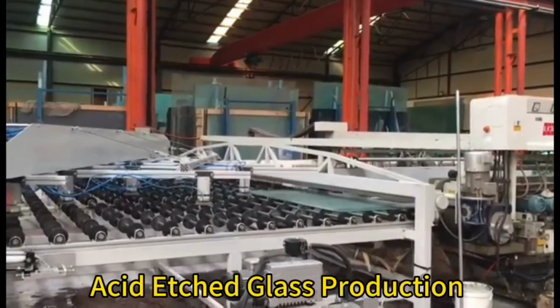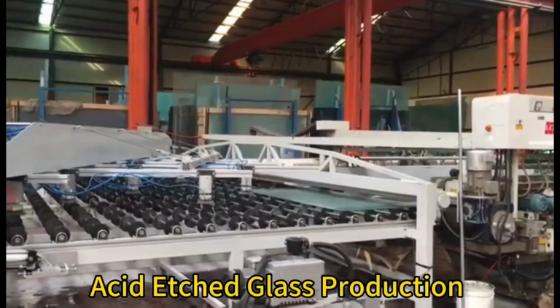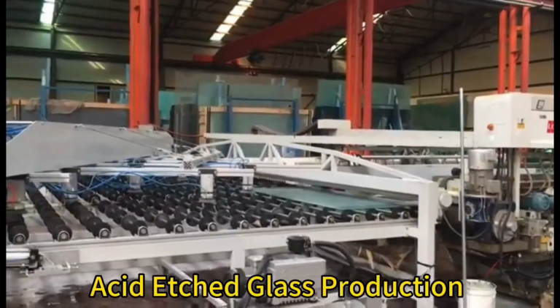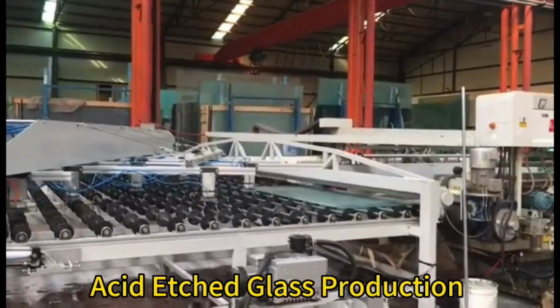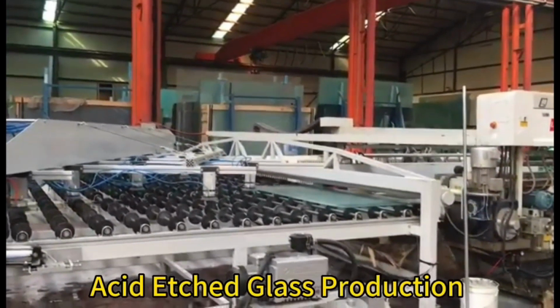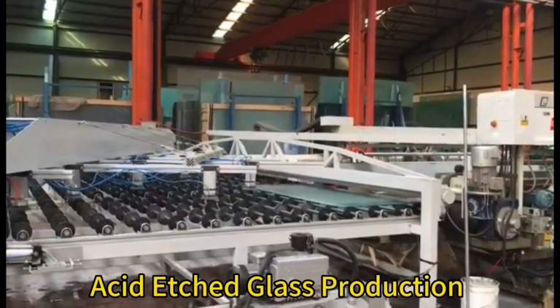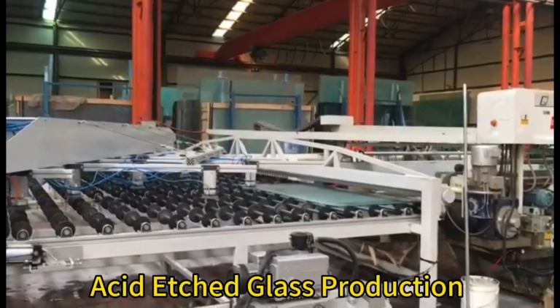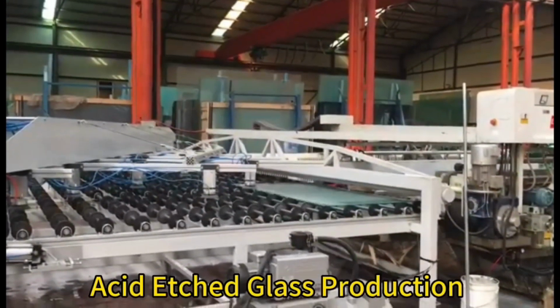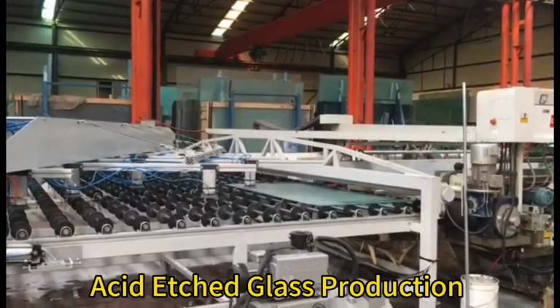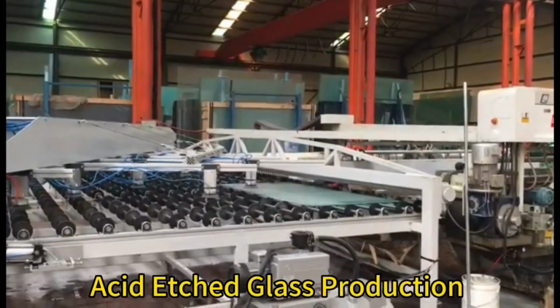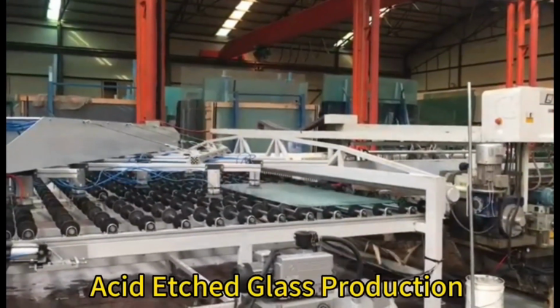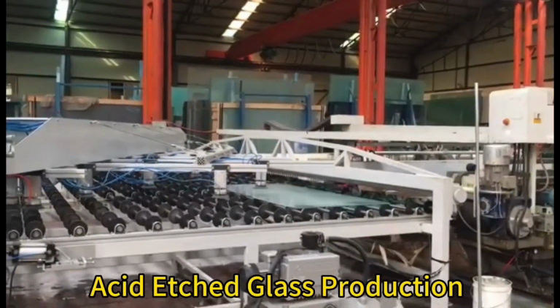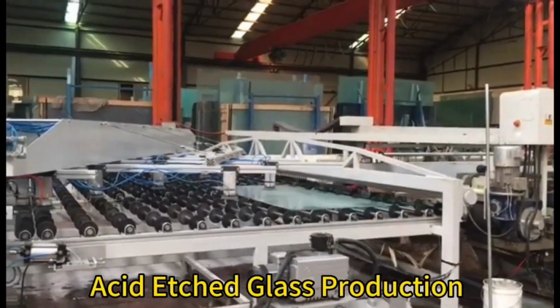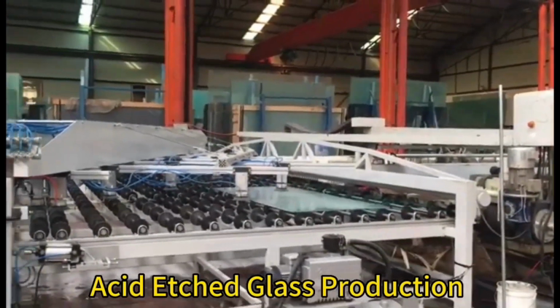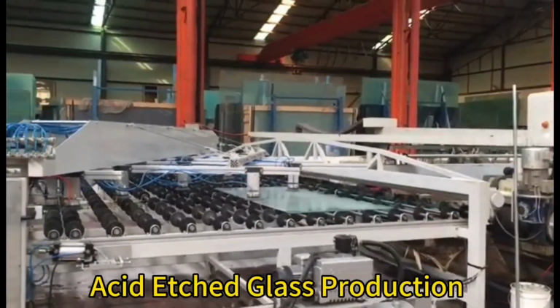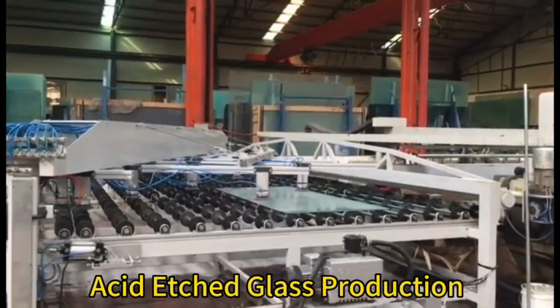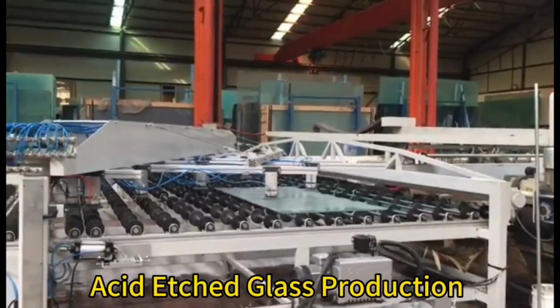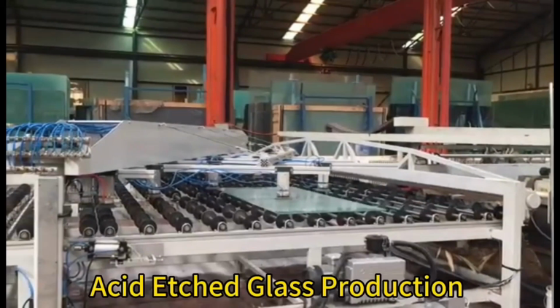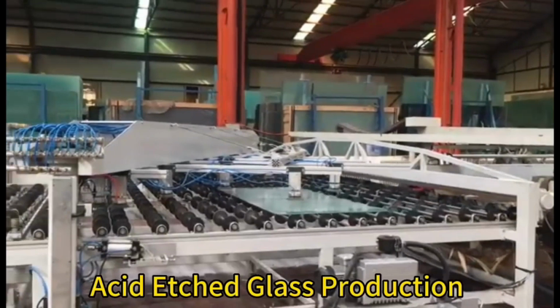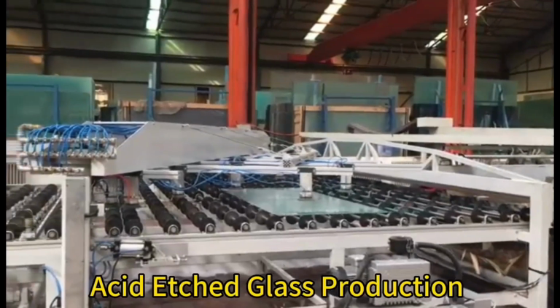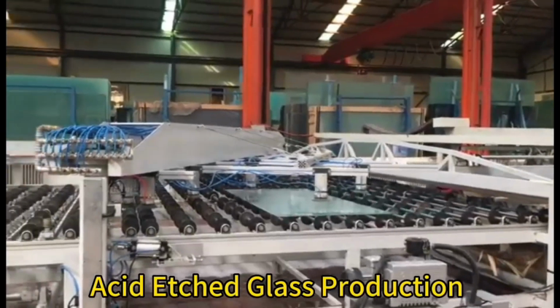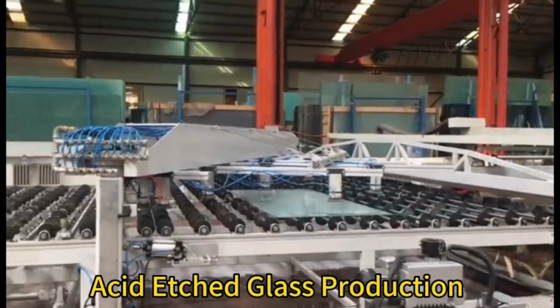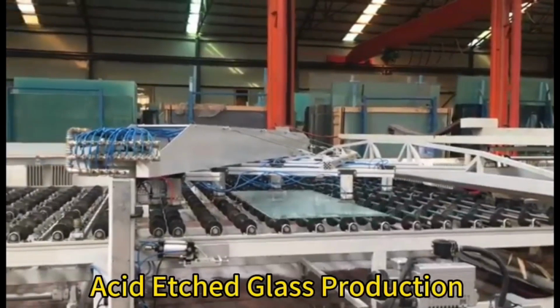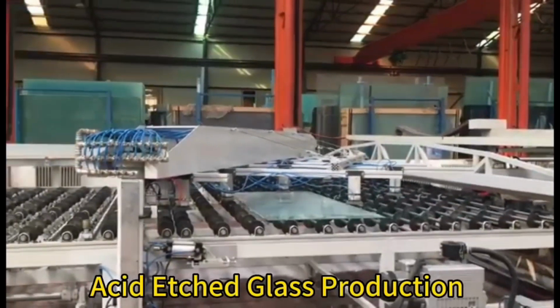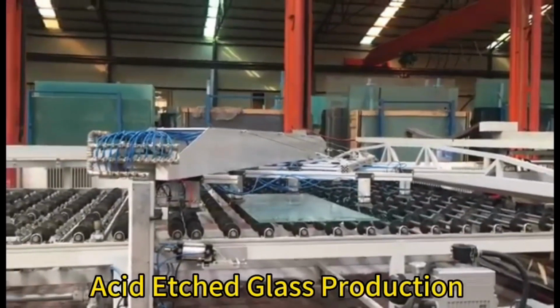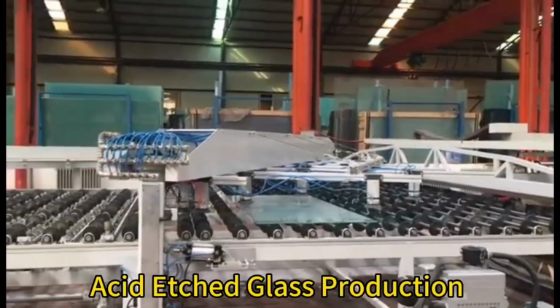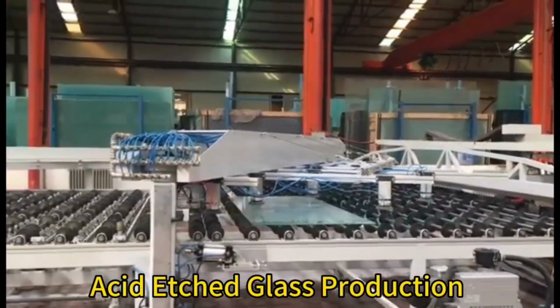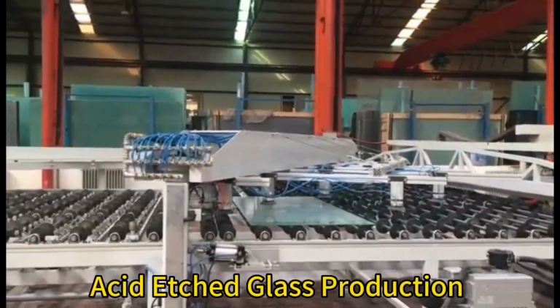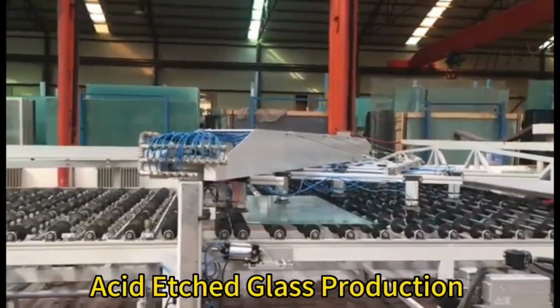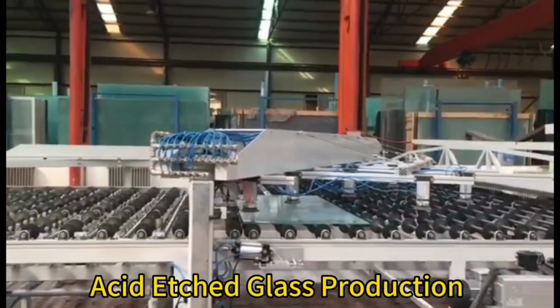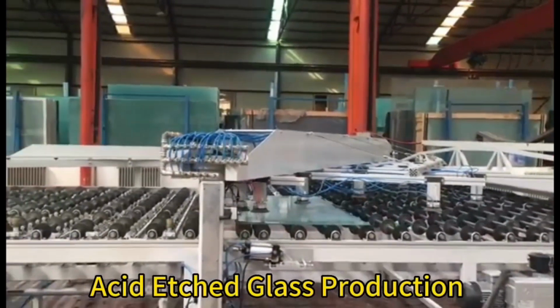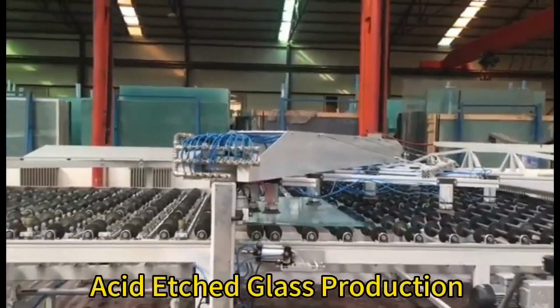Production steps: manuscript, screen, printing, glass etching, ink, rinsing. Finished products.